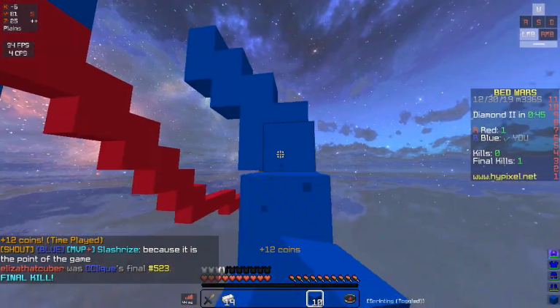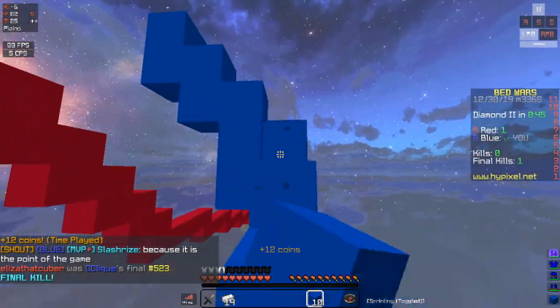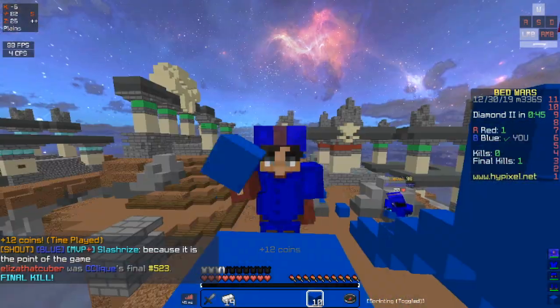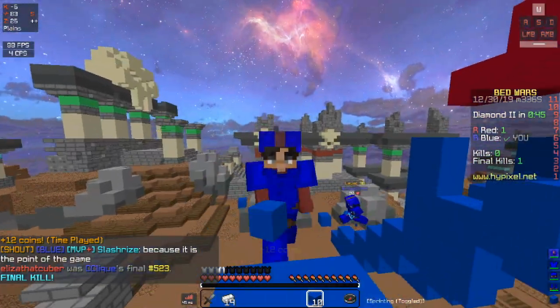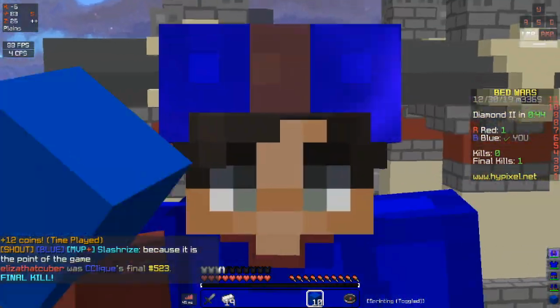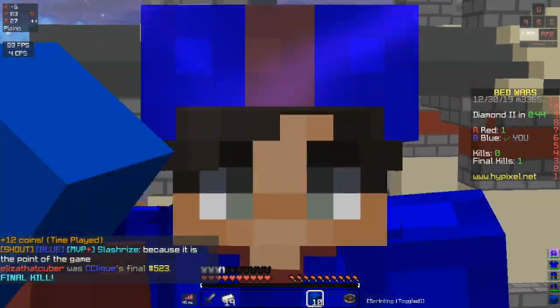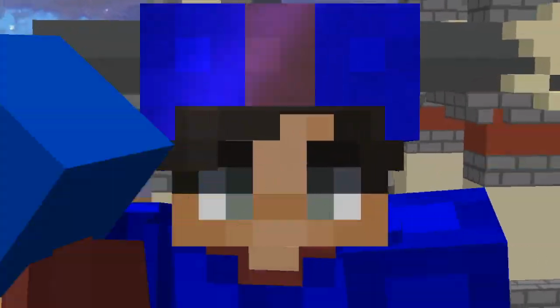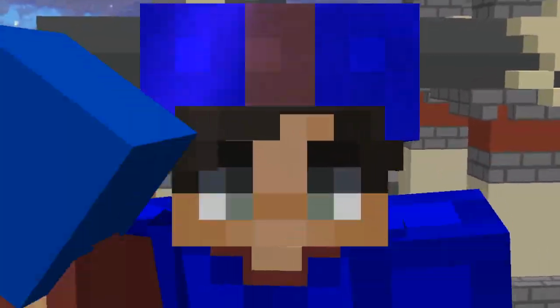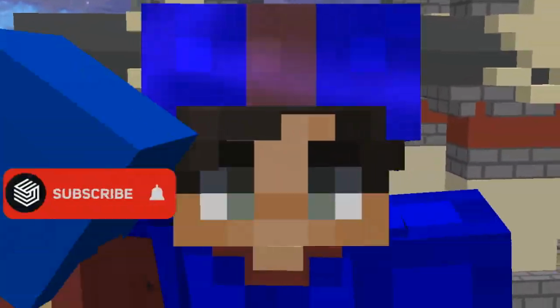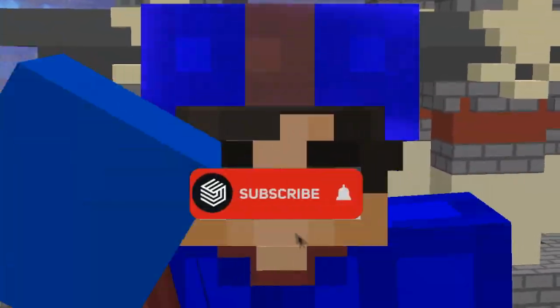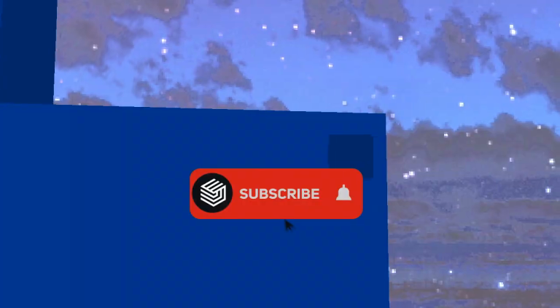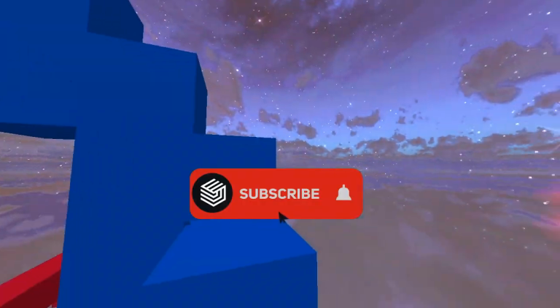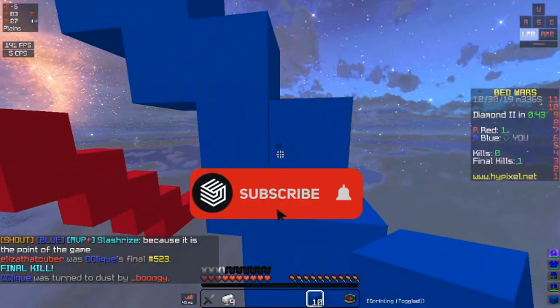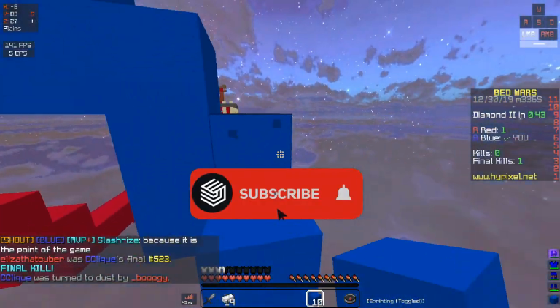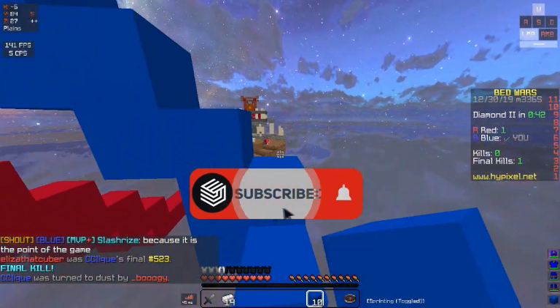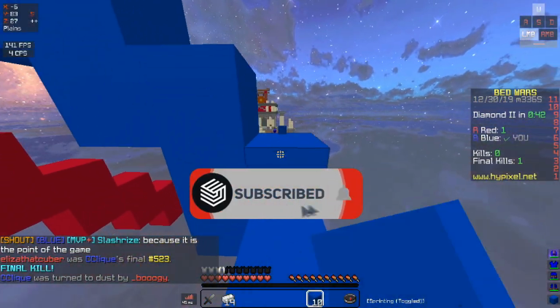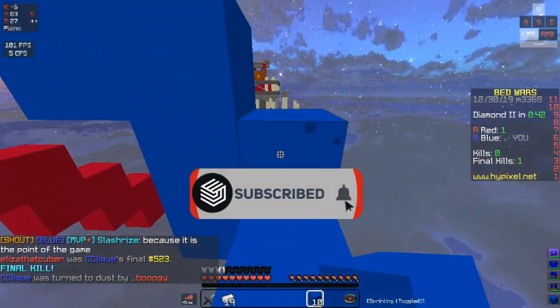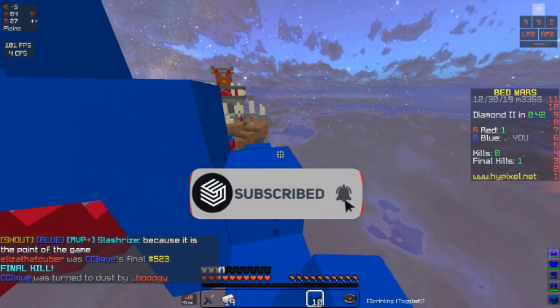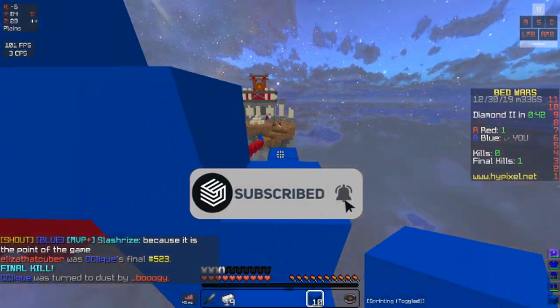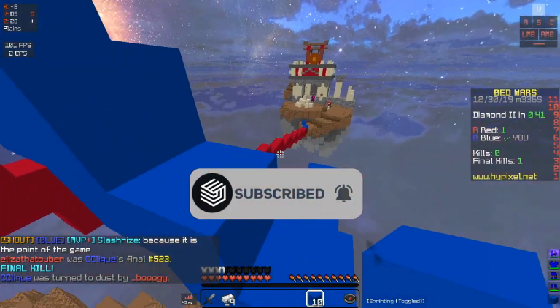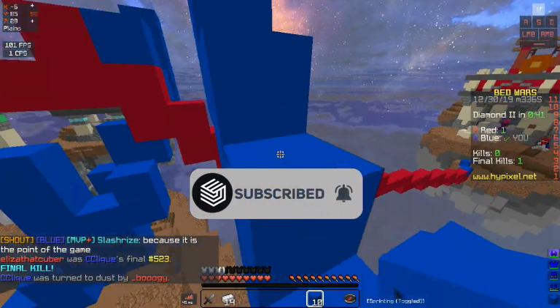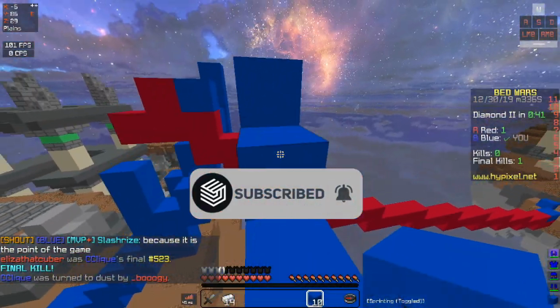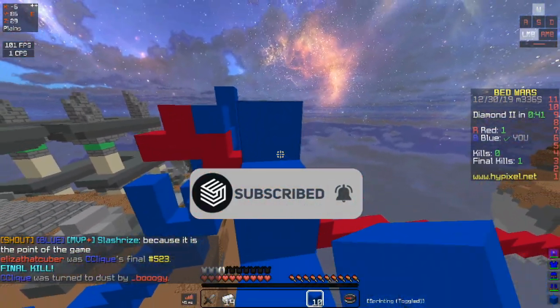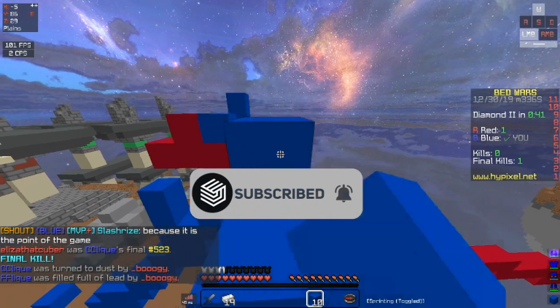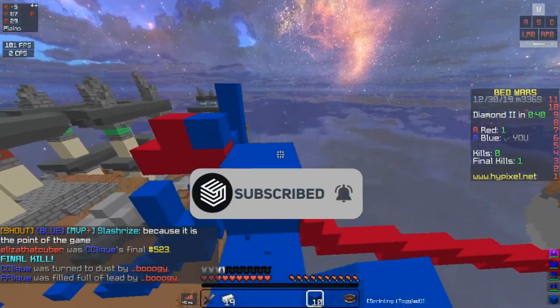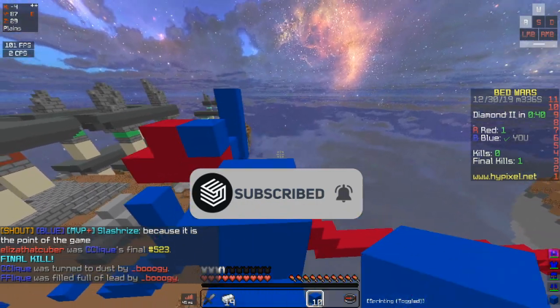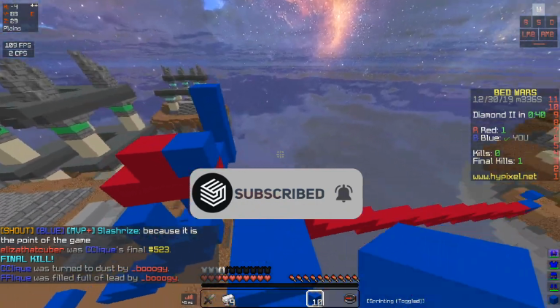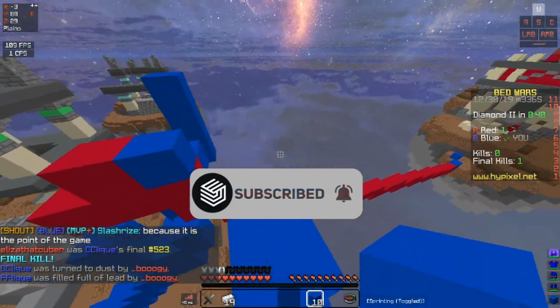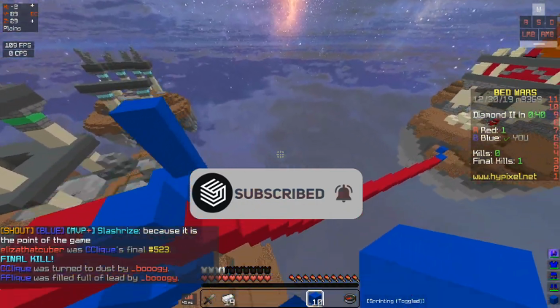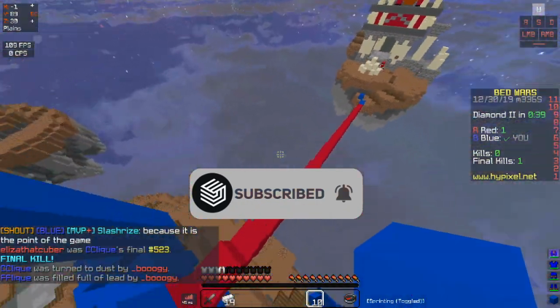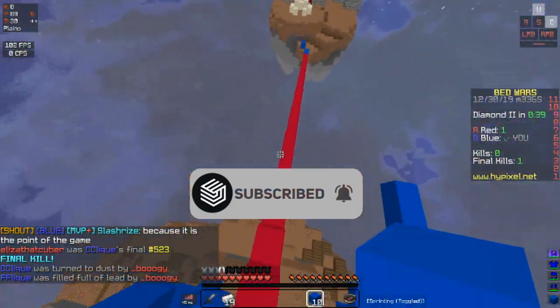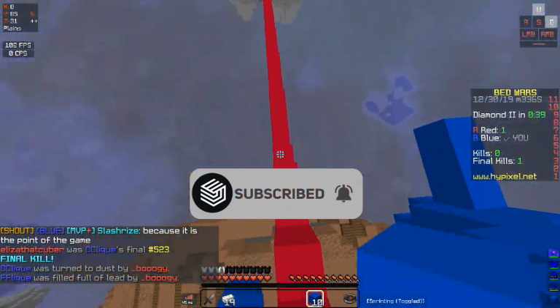Turn on post notifications so you don't miss that video. I'm gonna be talking about the new thing that Battle Line says they're gonna do.